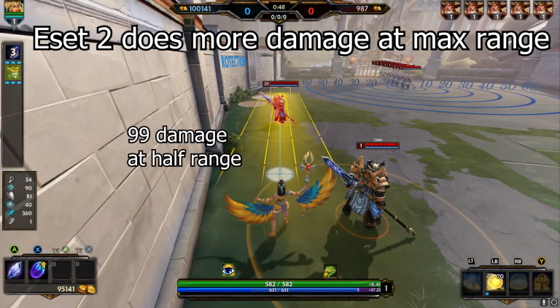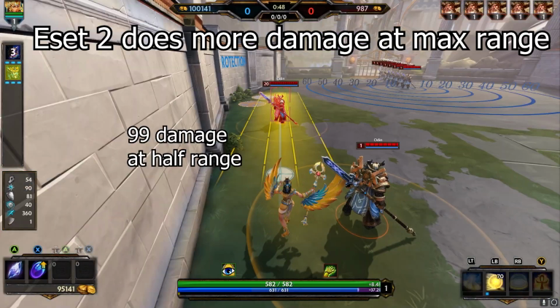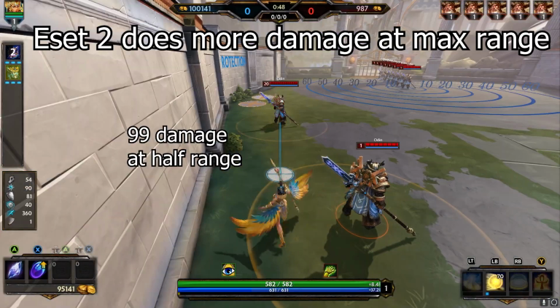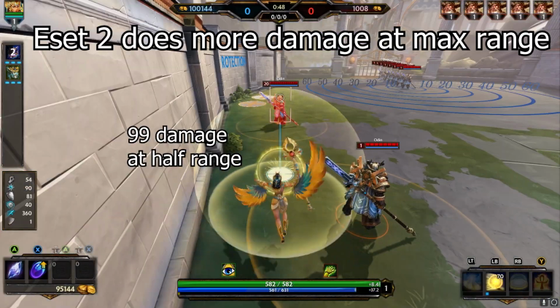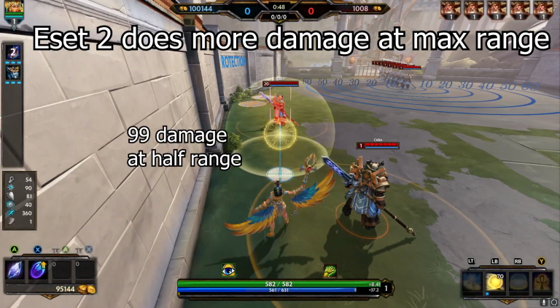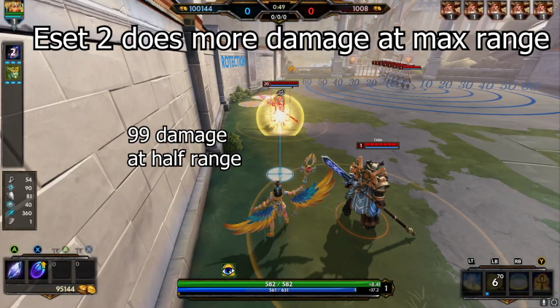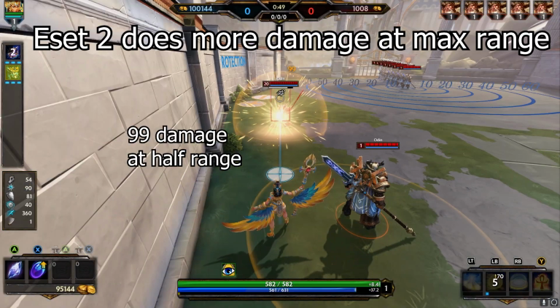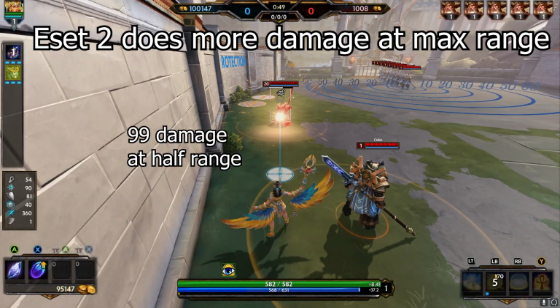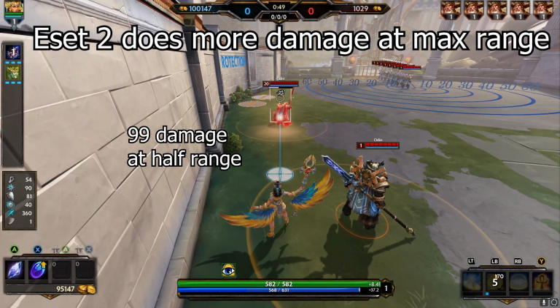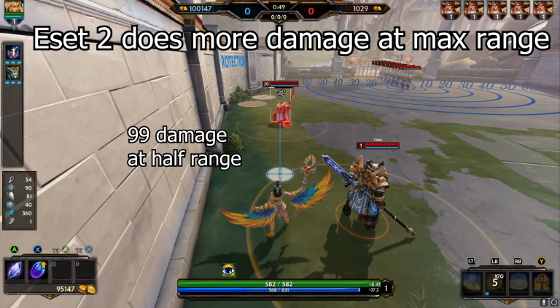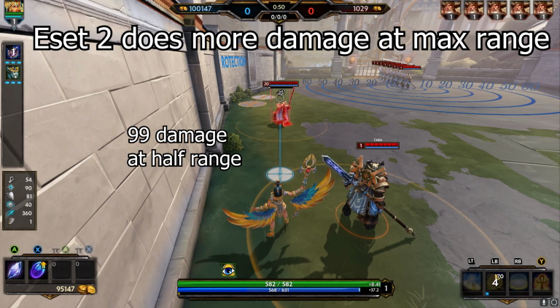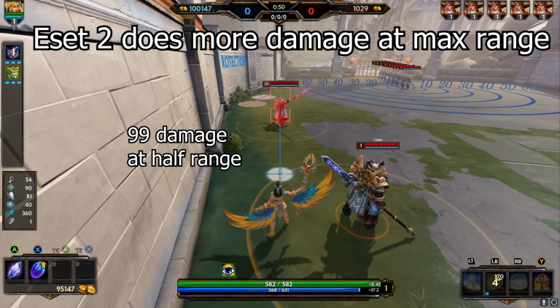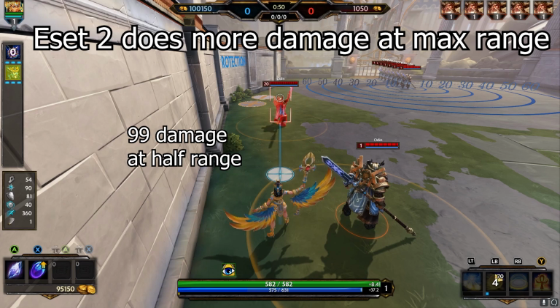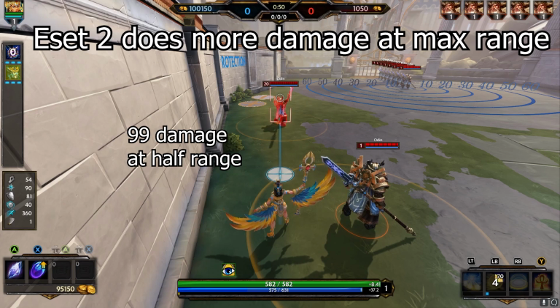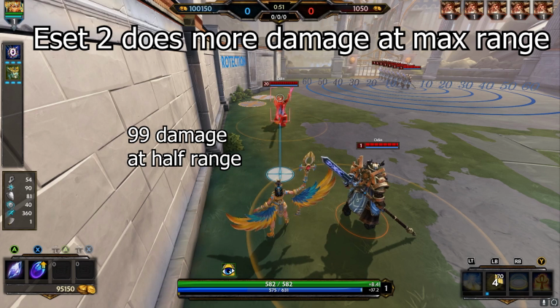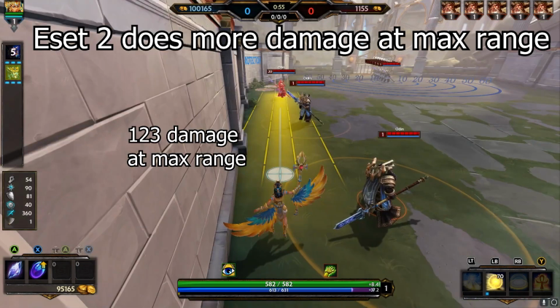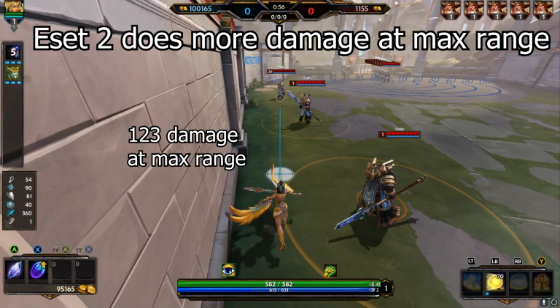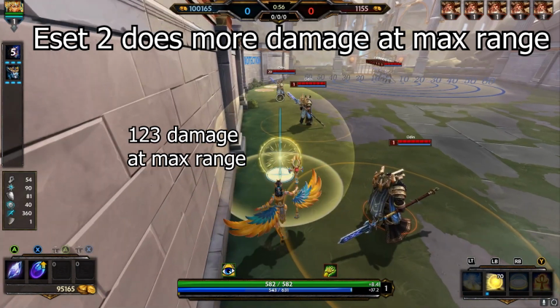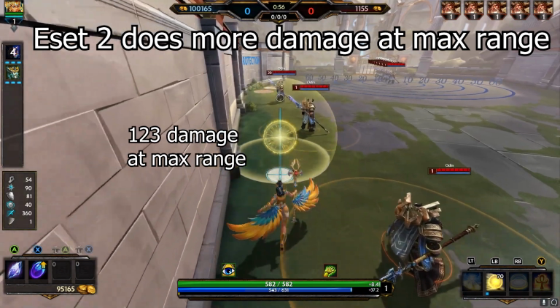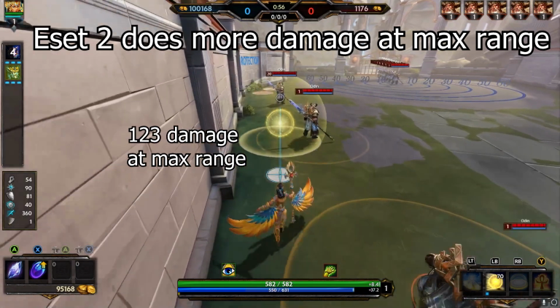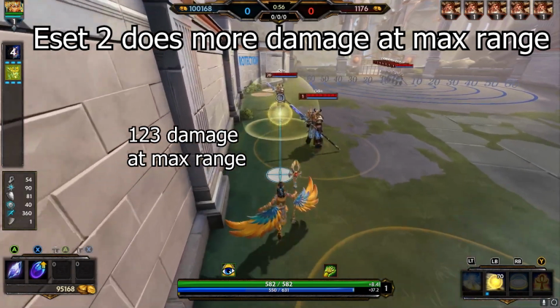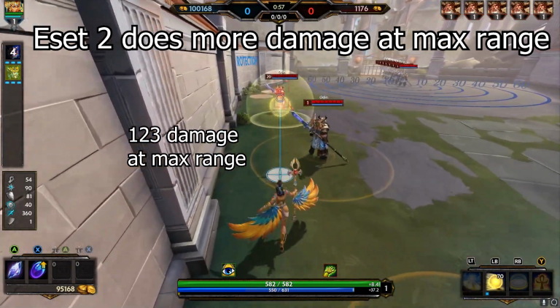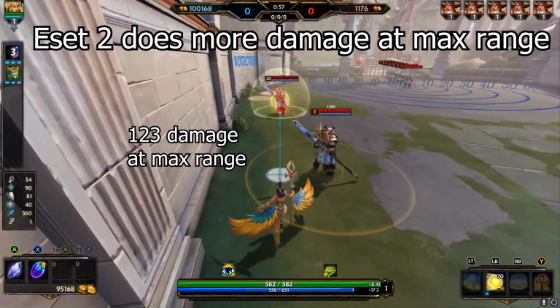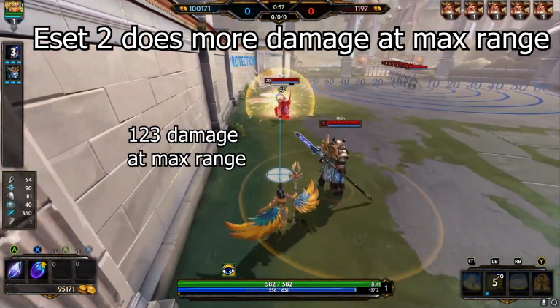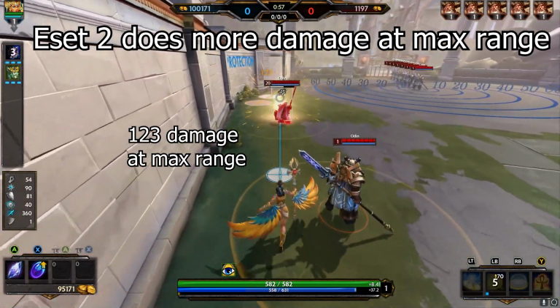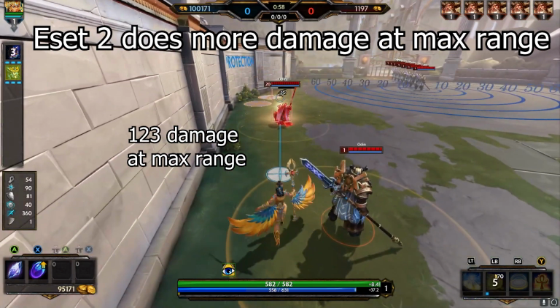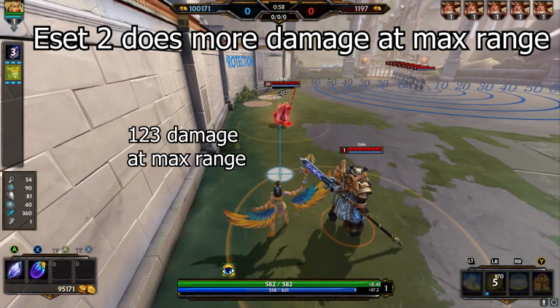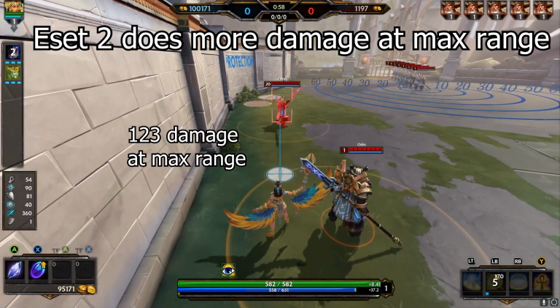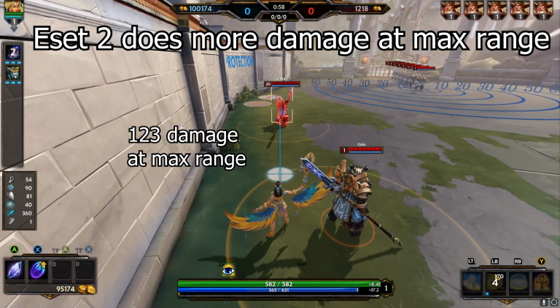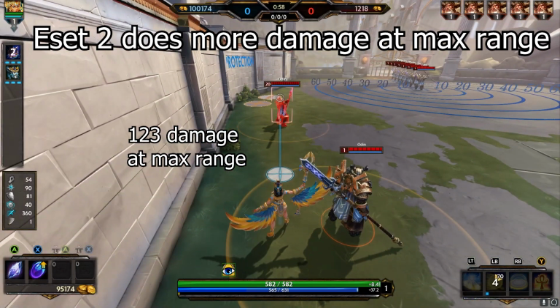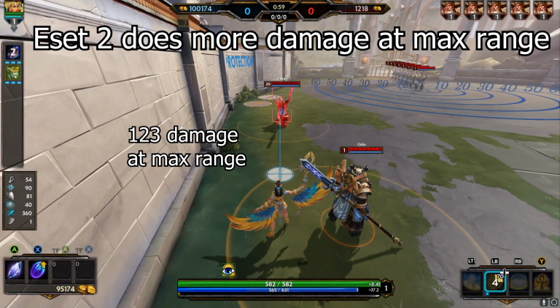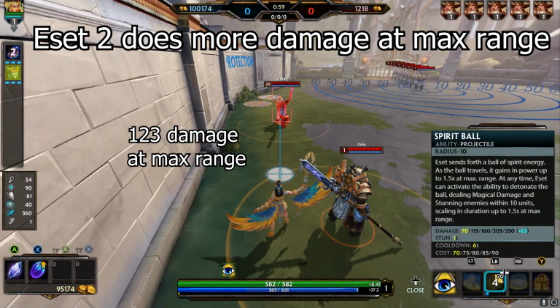Eset's Spearball does more damage at max range. Maybe not something you should be shooting for every single time, but it is nice to know in niche scenarios.